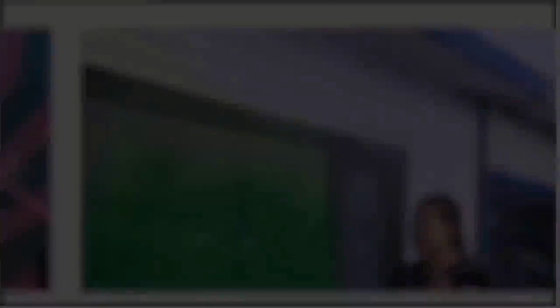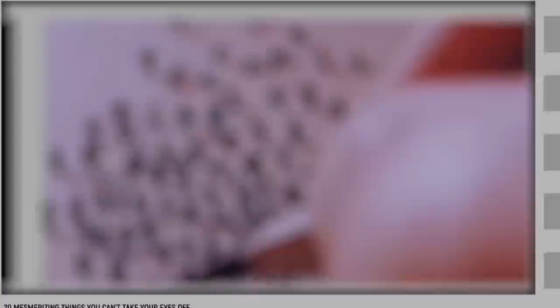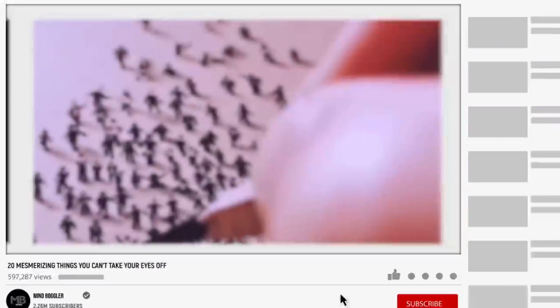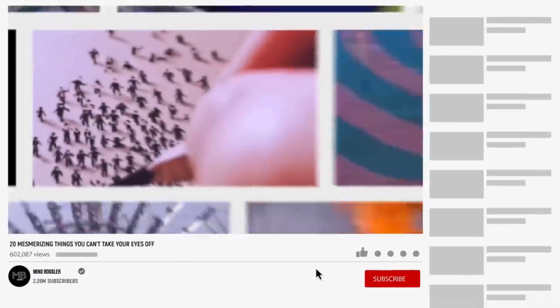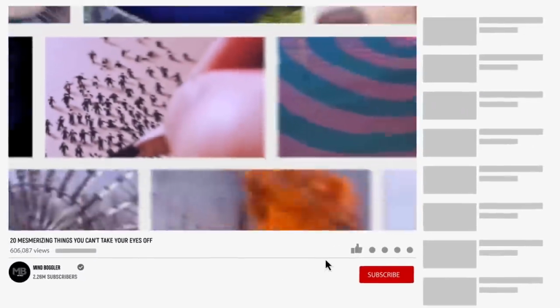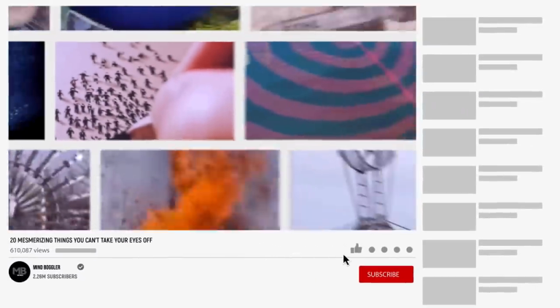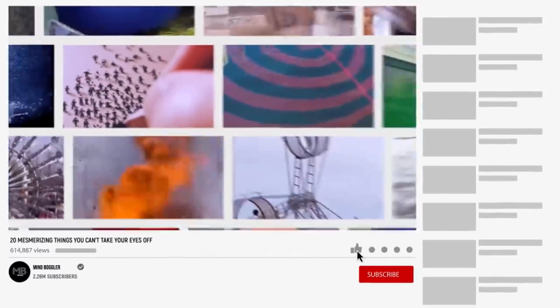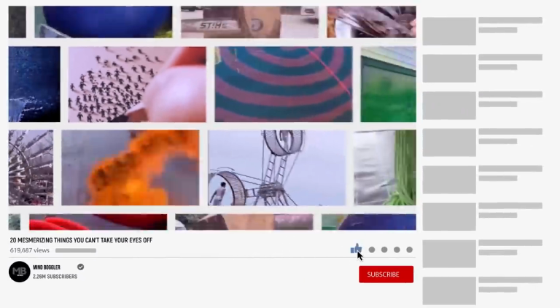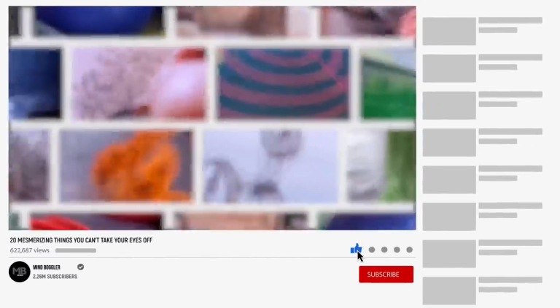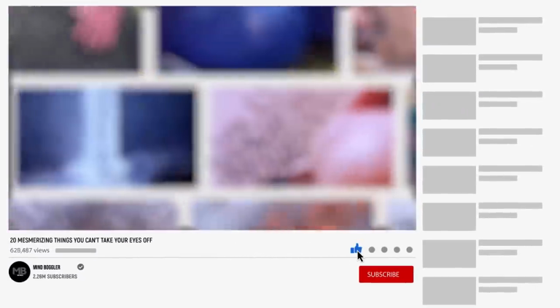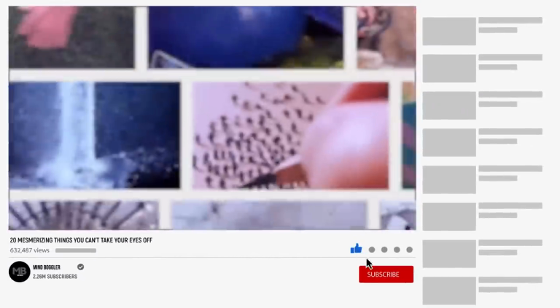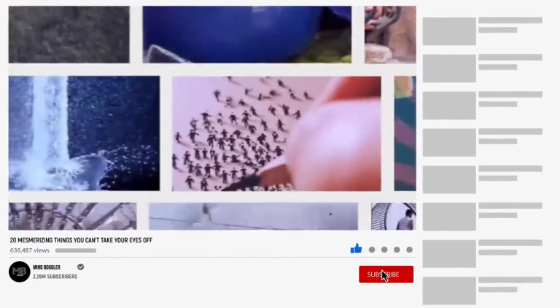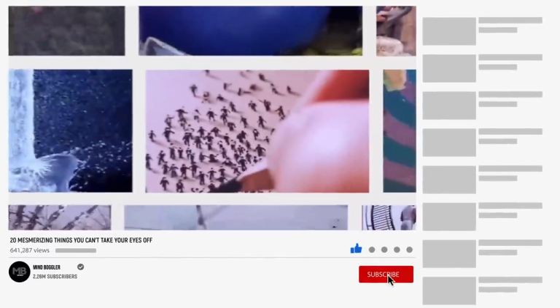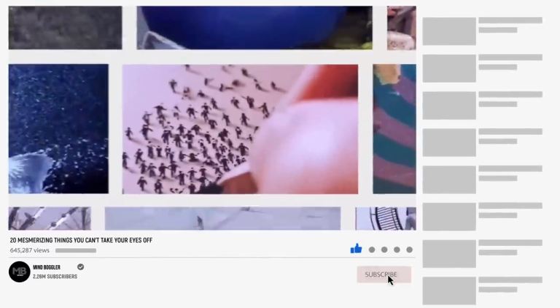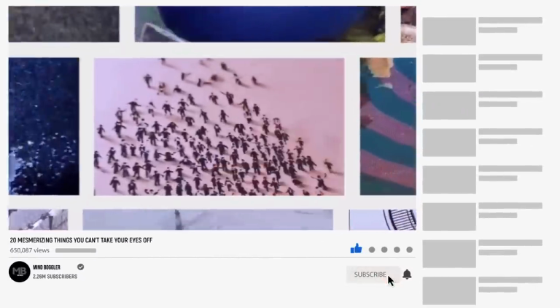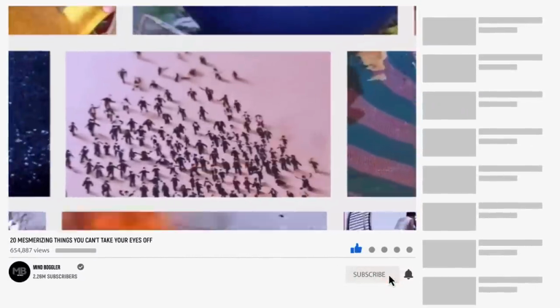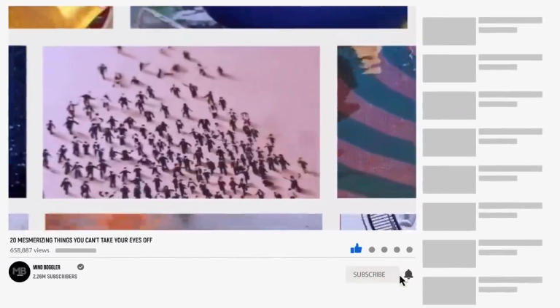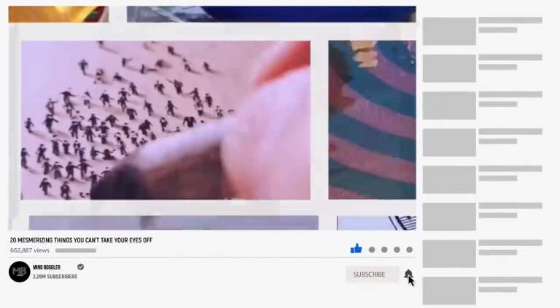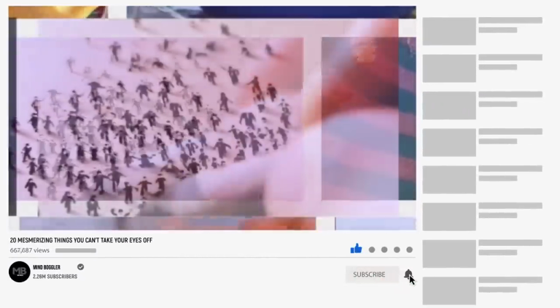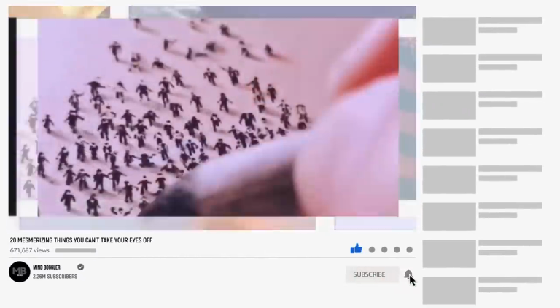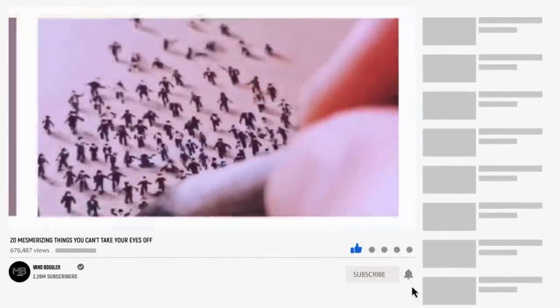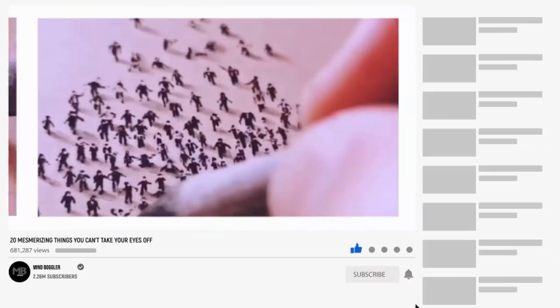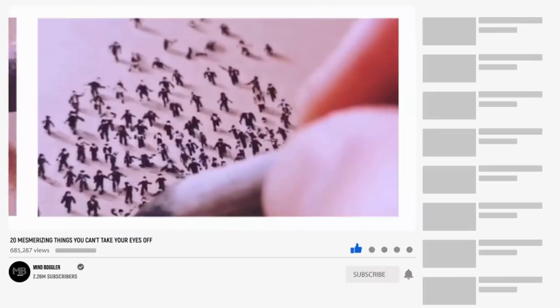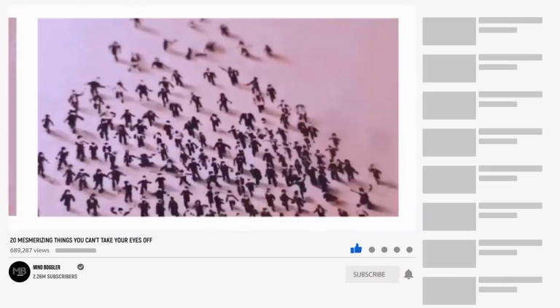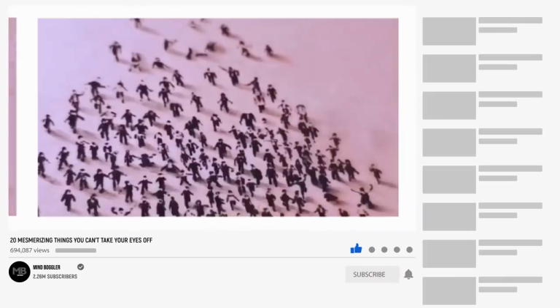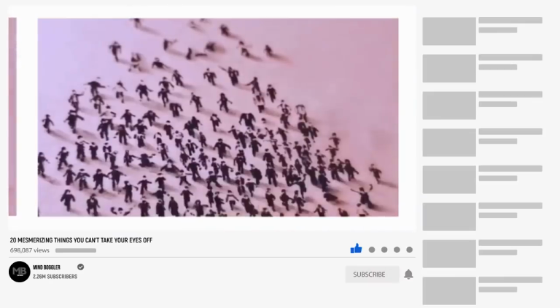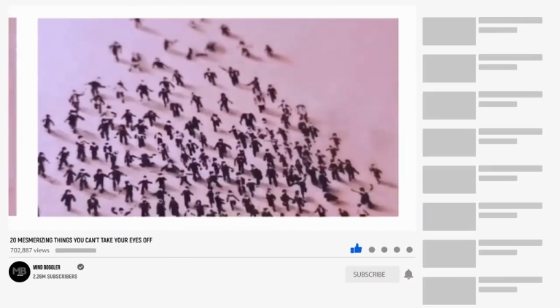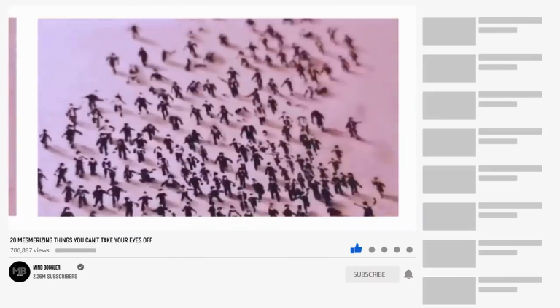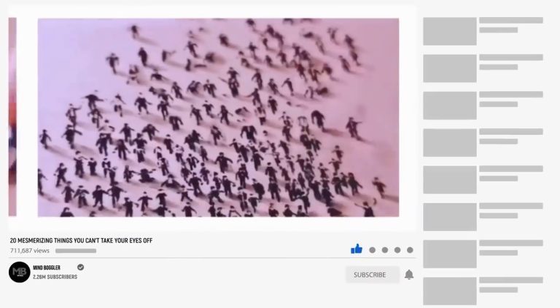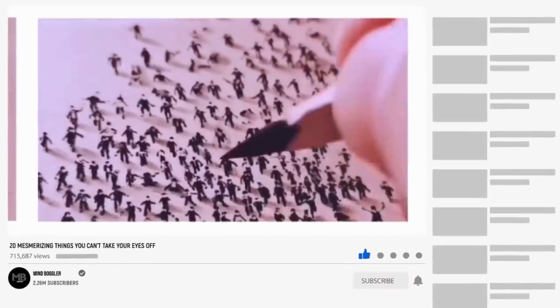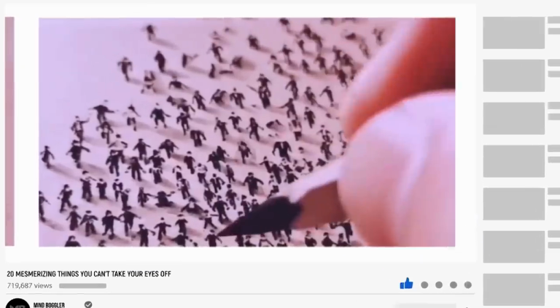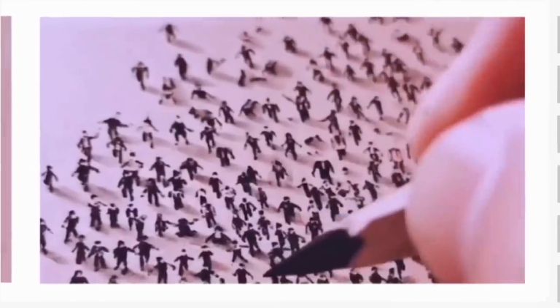Before we get started, be sure to smash the like button, subscribe, and click the notification bell for more such amazing content.